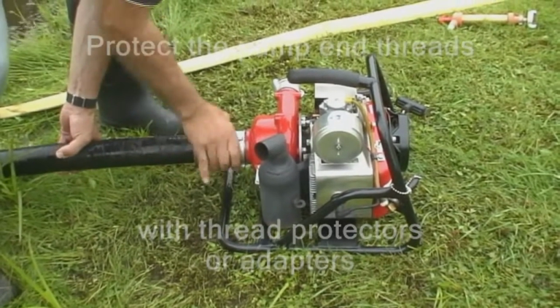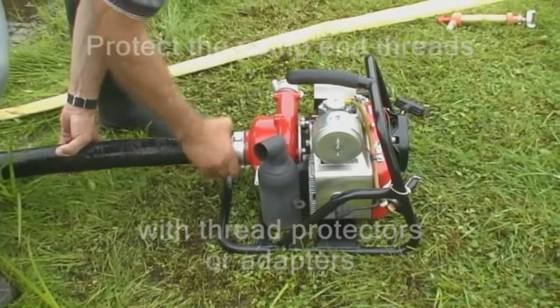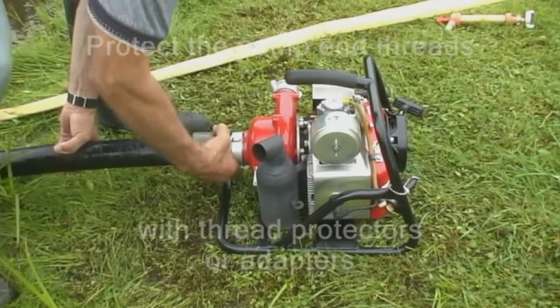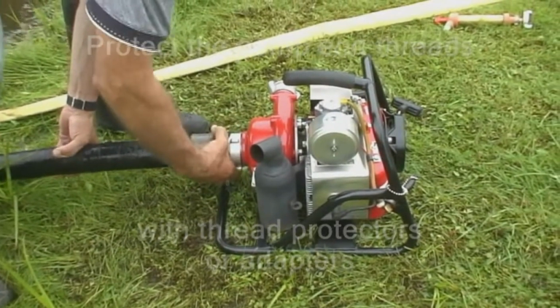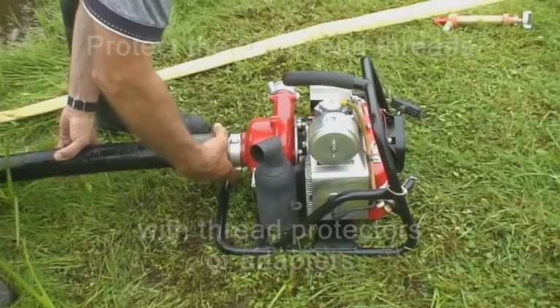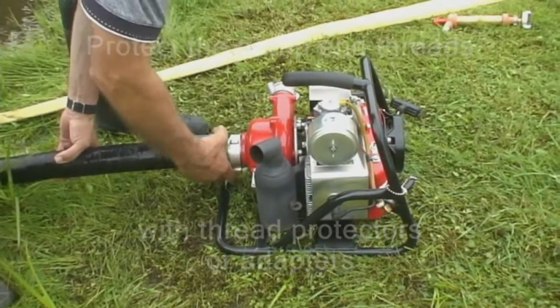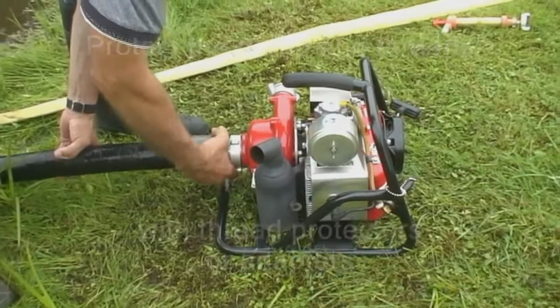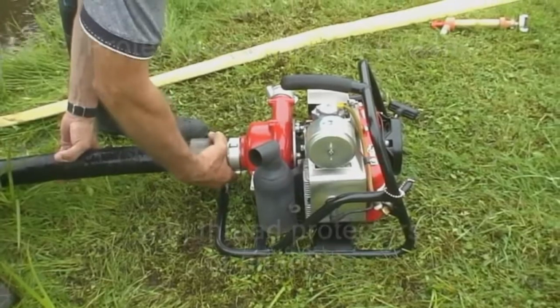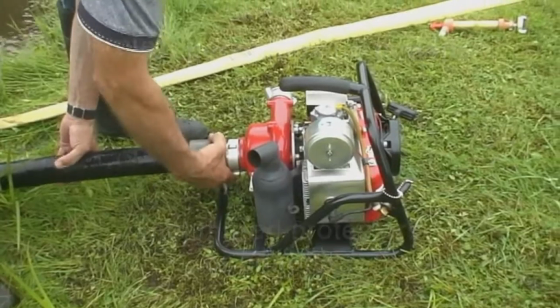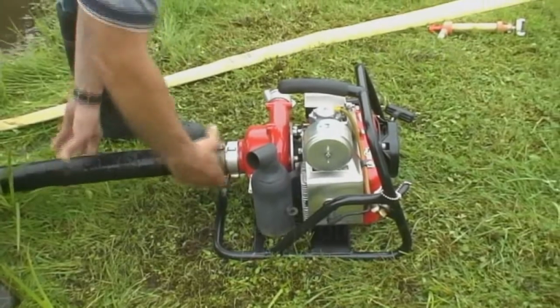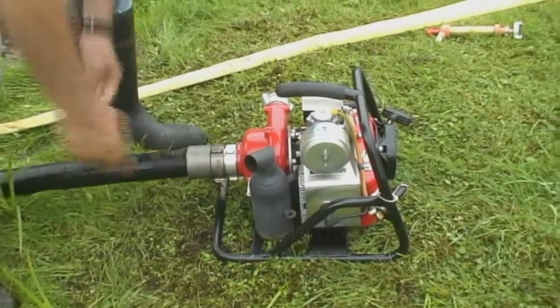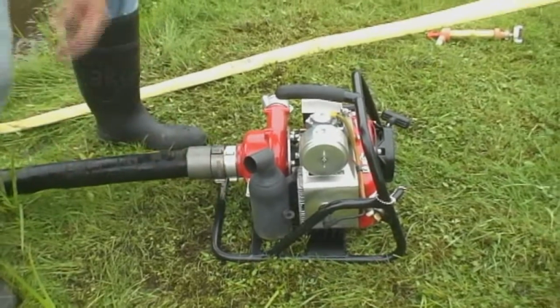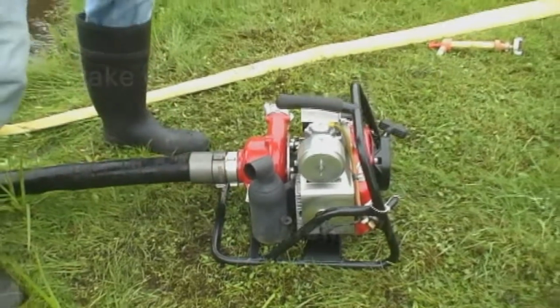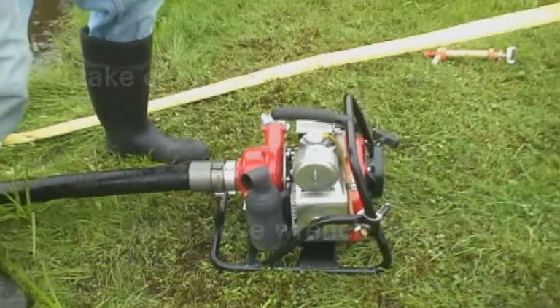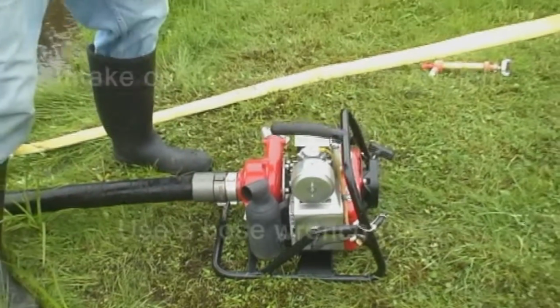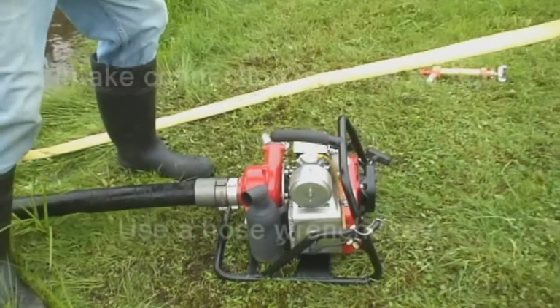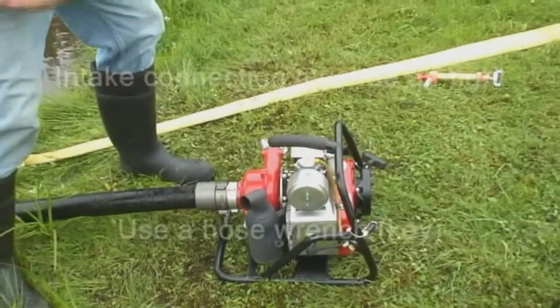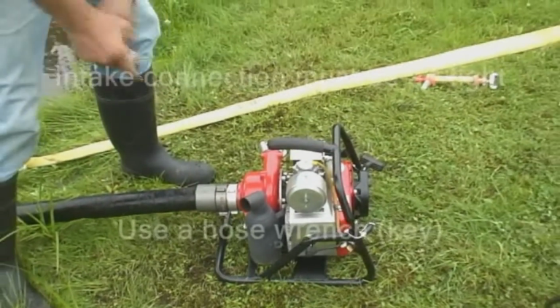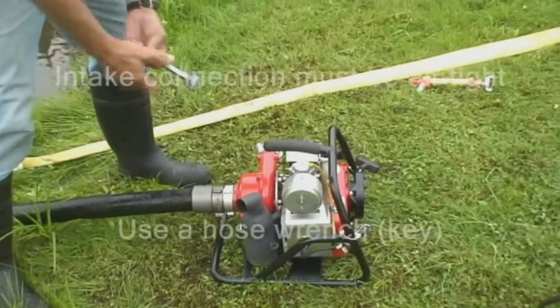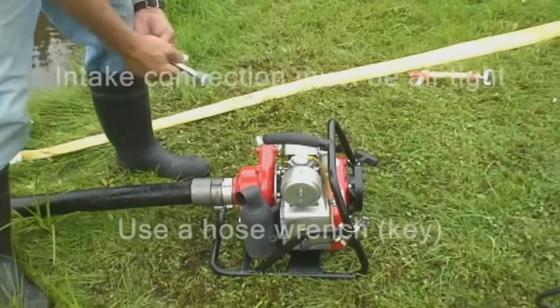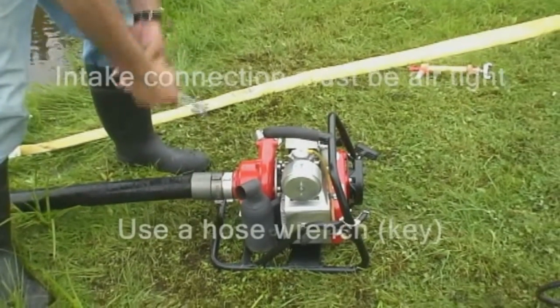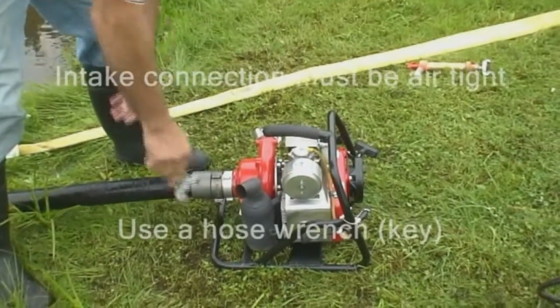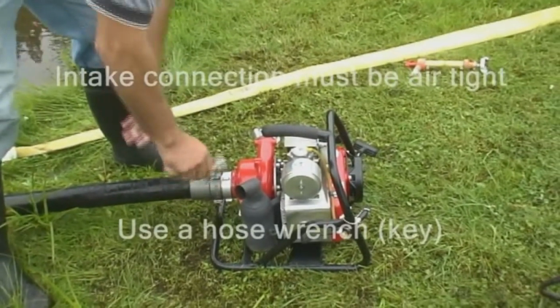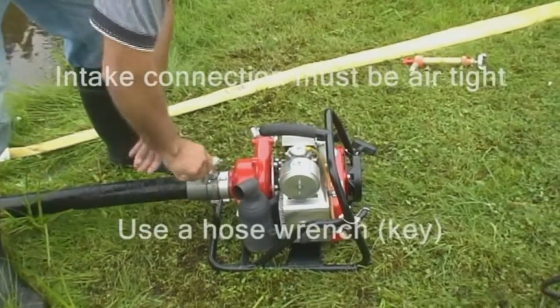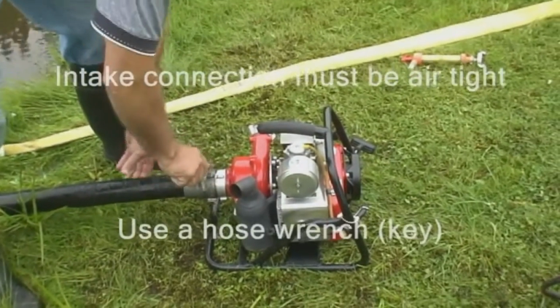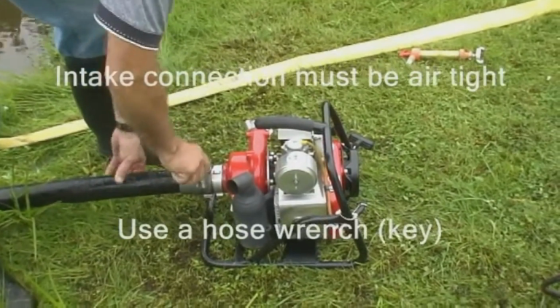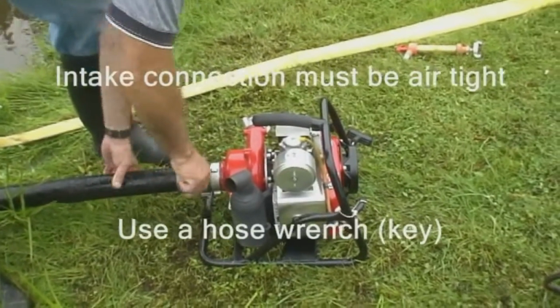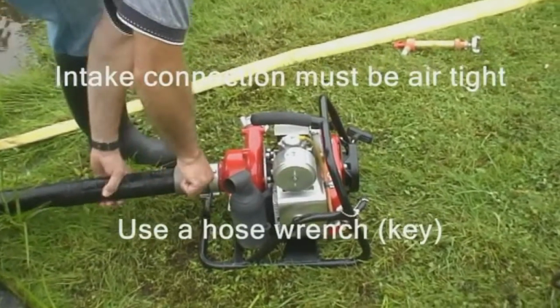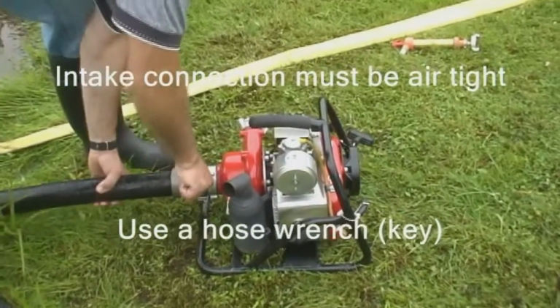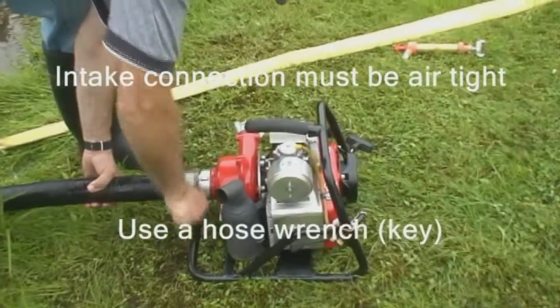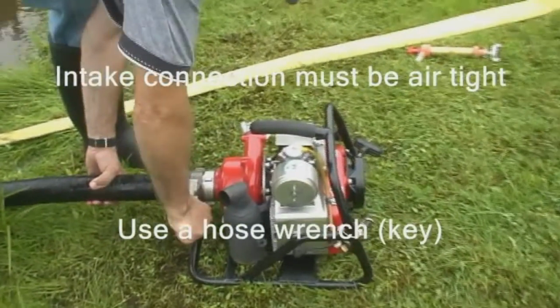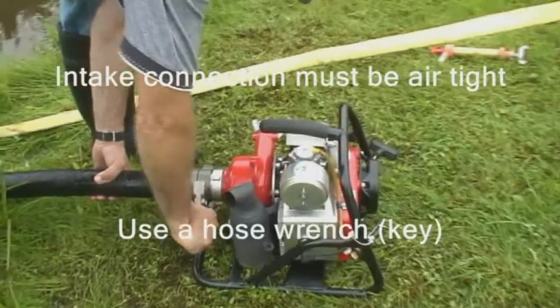The connection to the intake must be airtight, and a hose wrench is an important tool to ensure a proper connection.